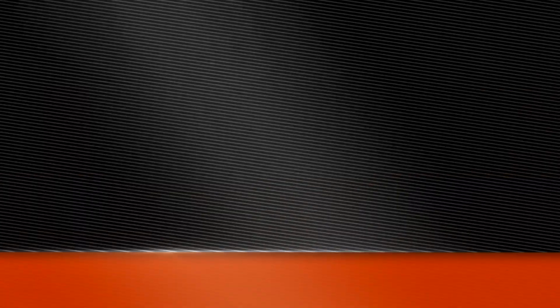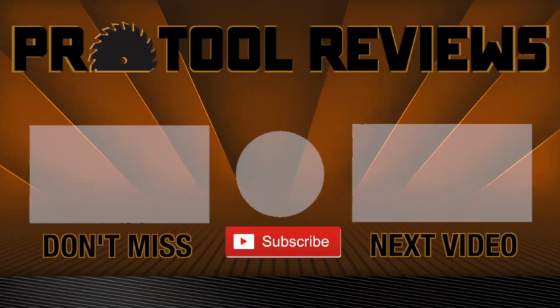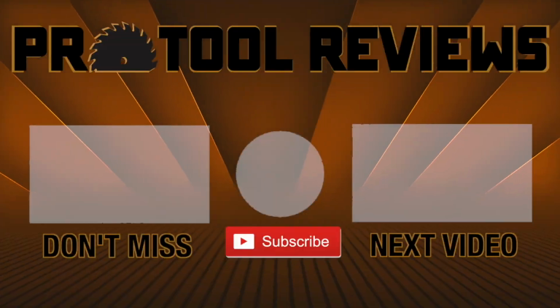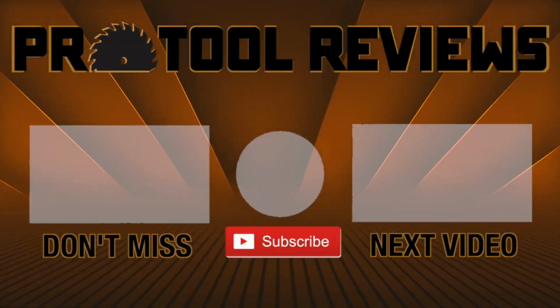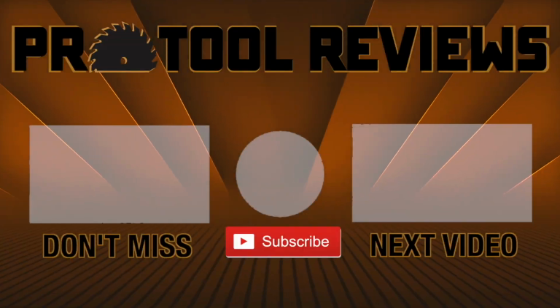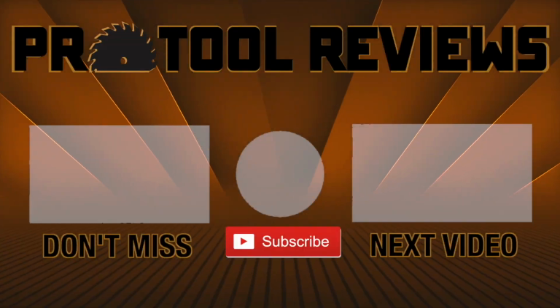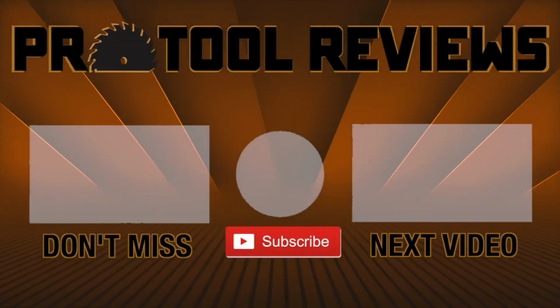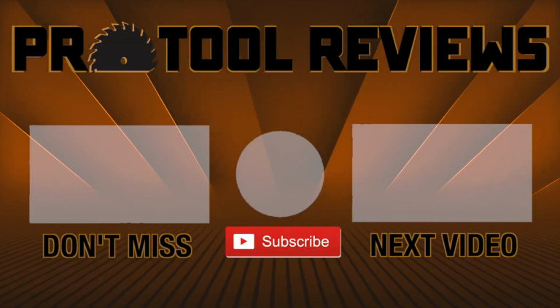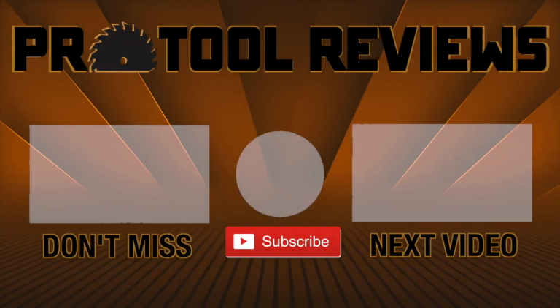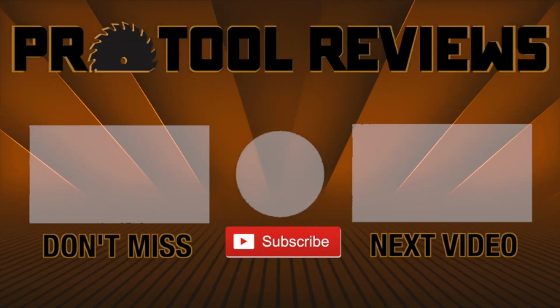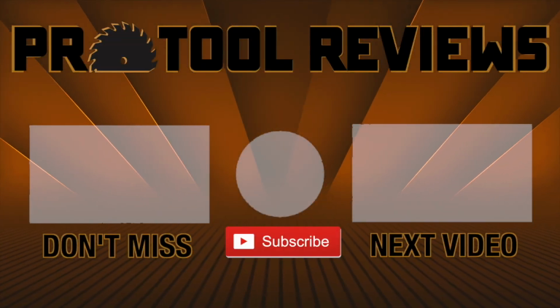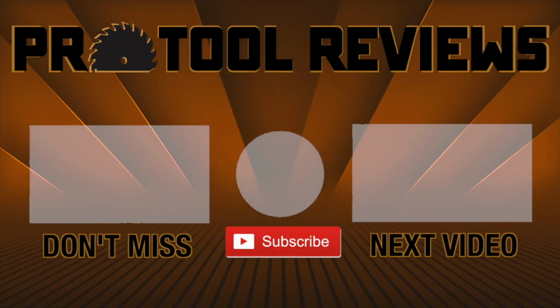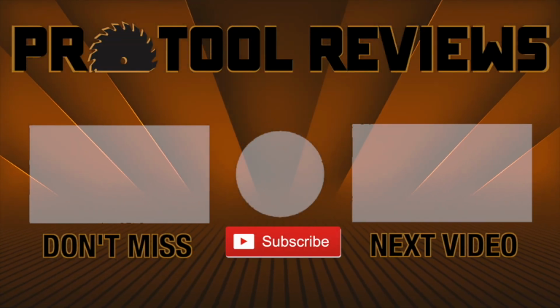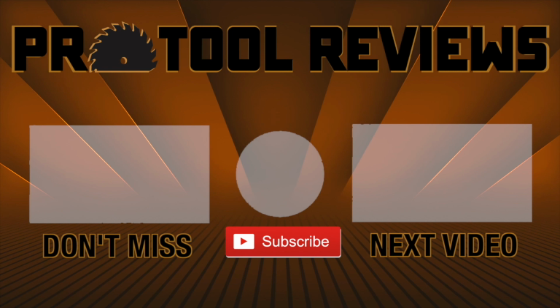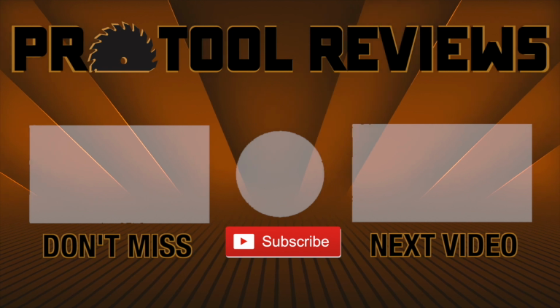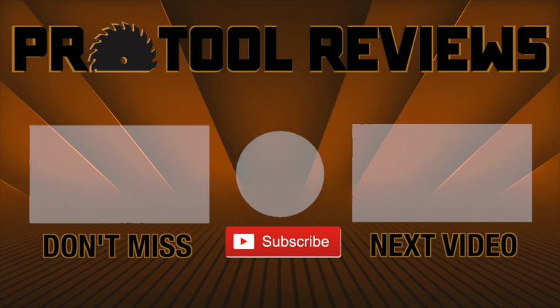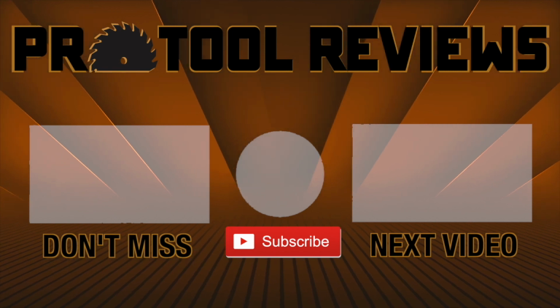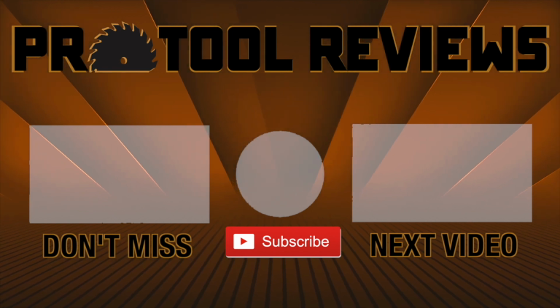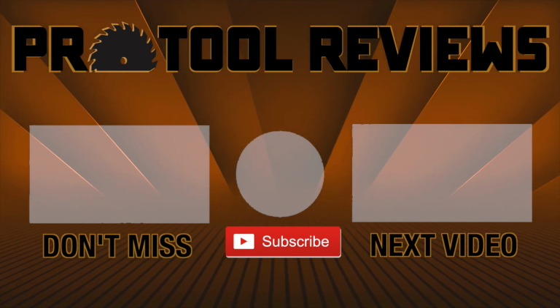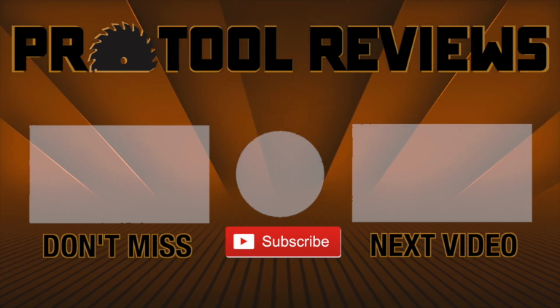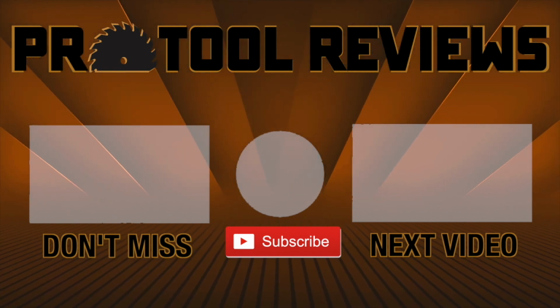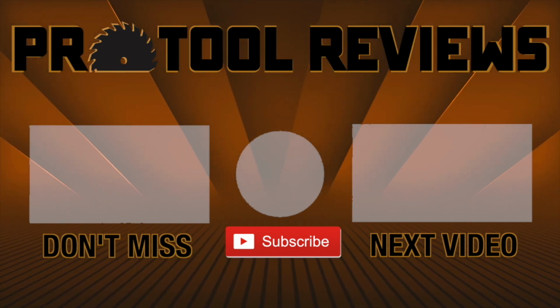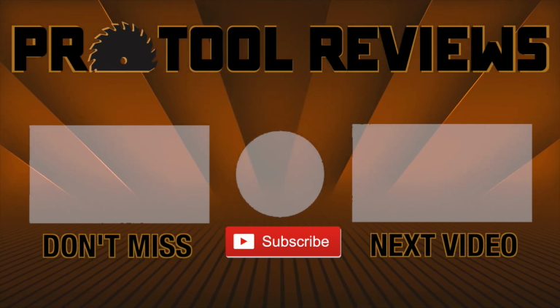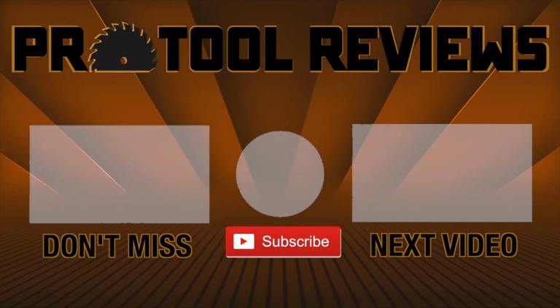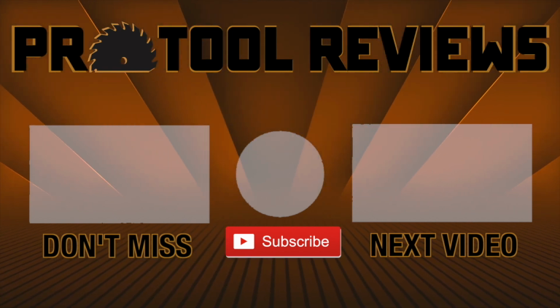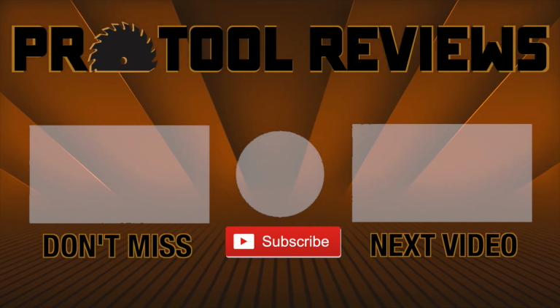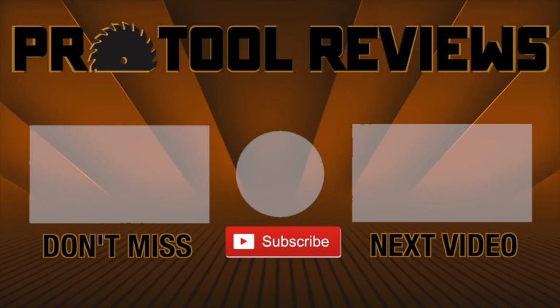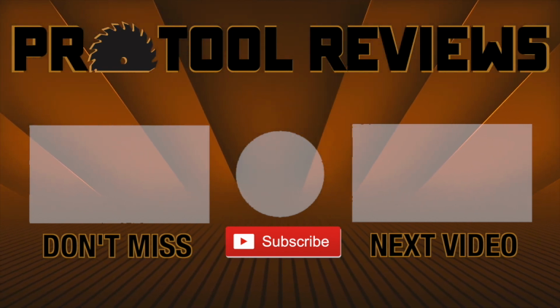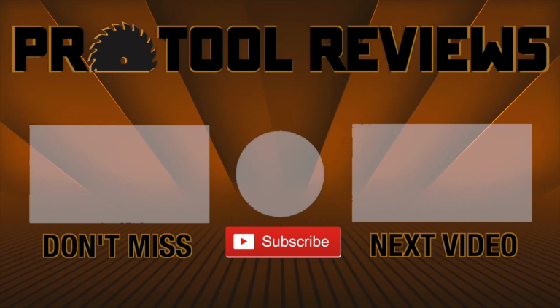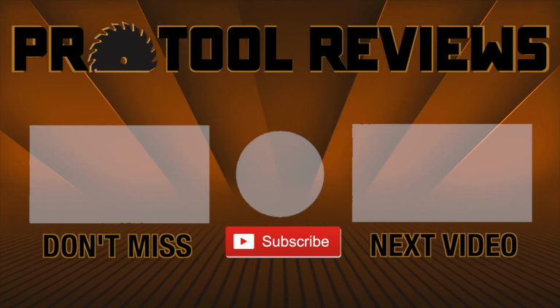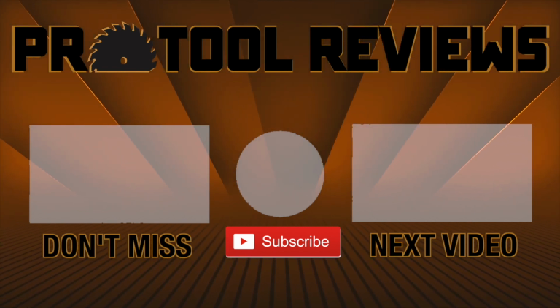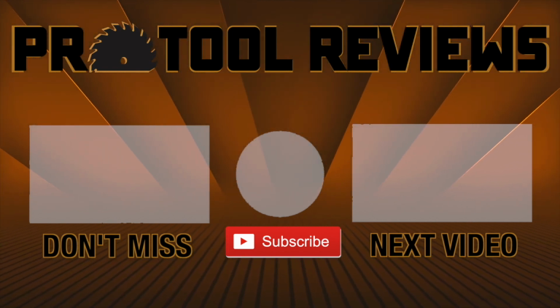Help us out by subscribing to the channel below, and tap that bell to get notified when we post new tool reviews and shootouts.